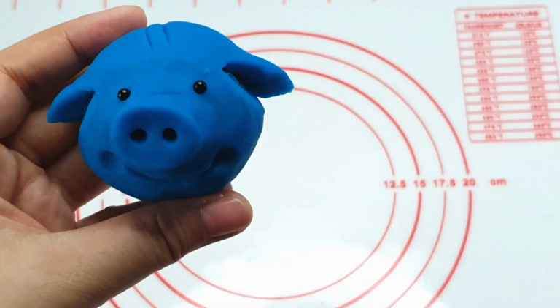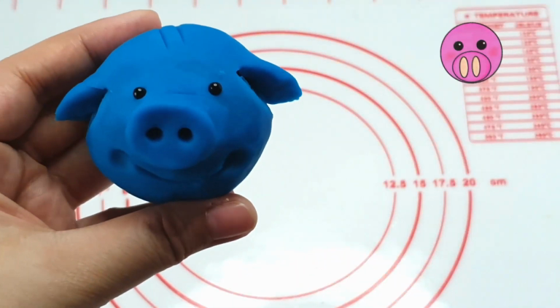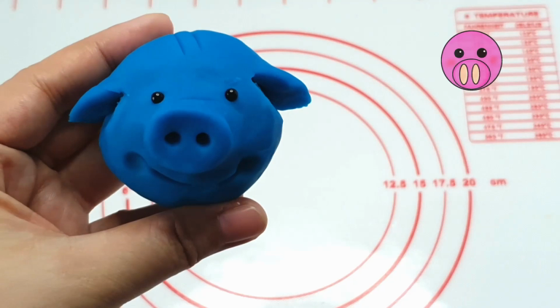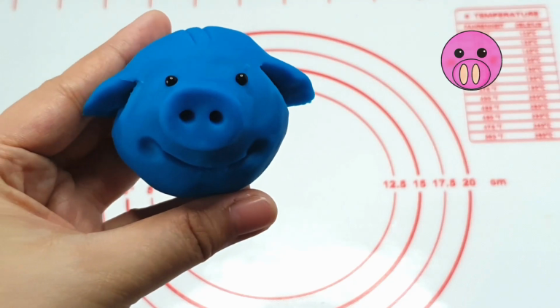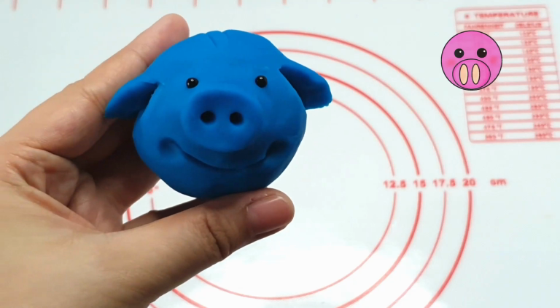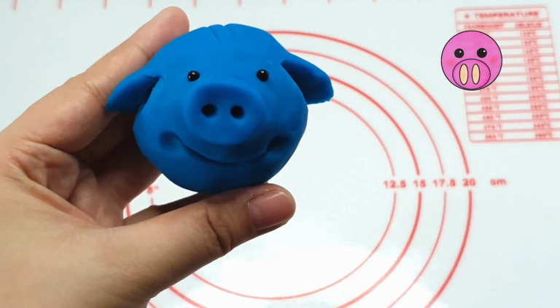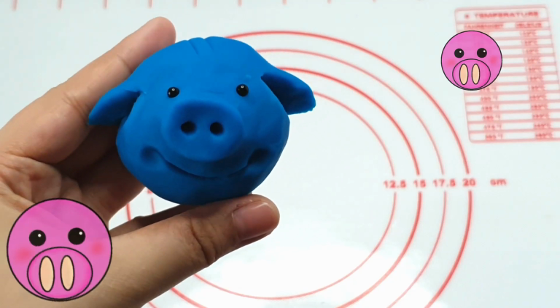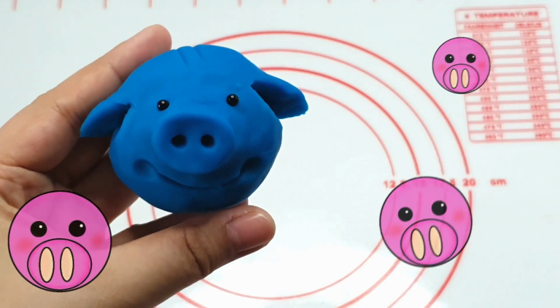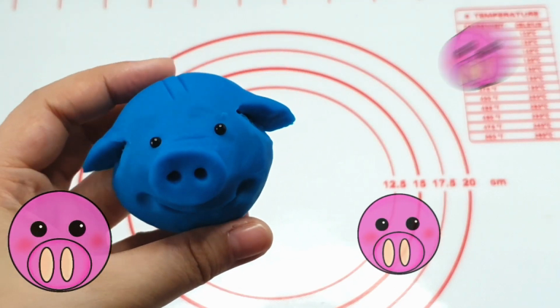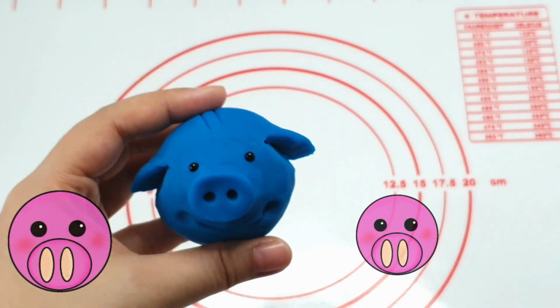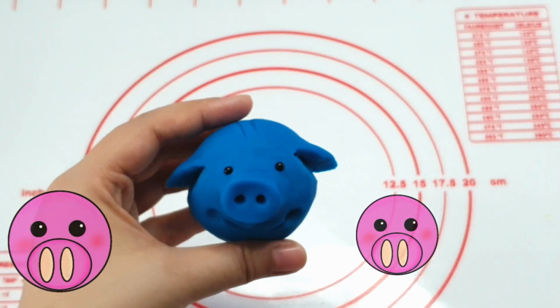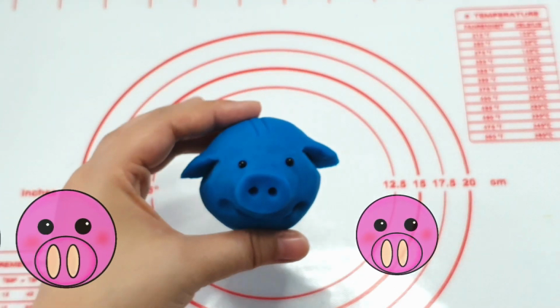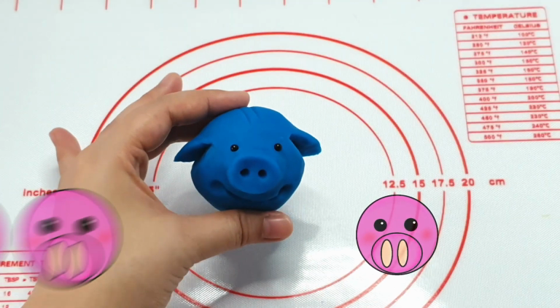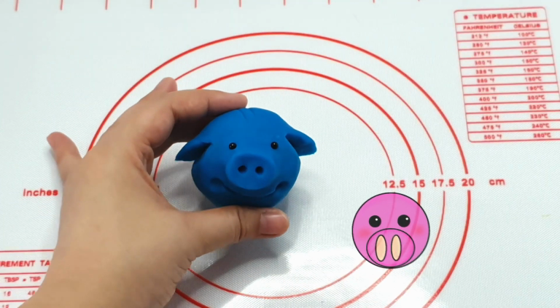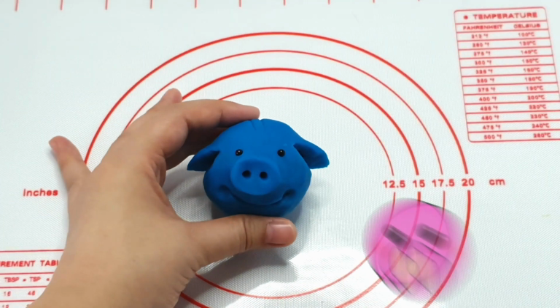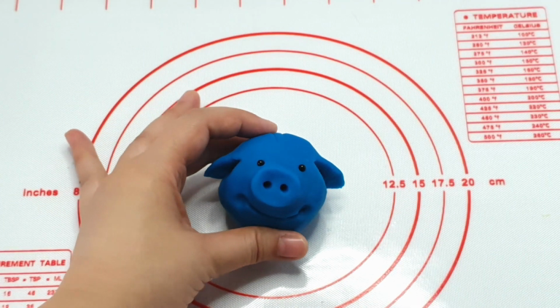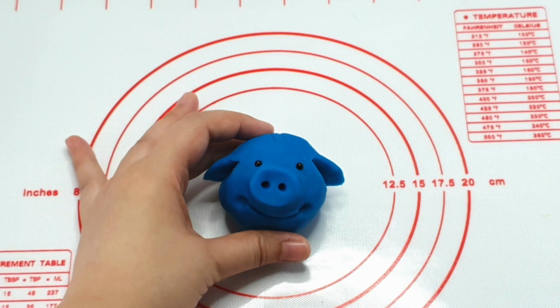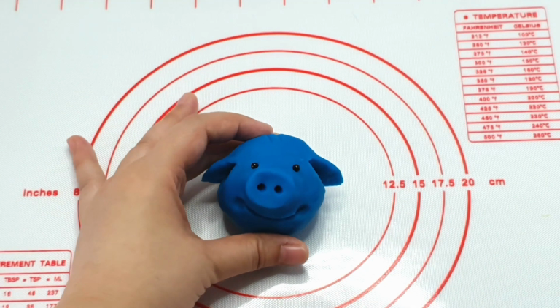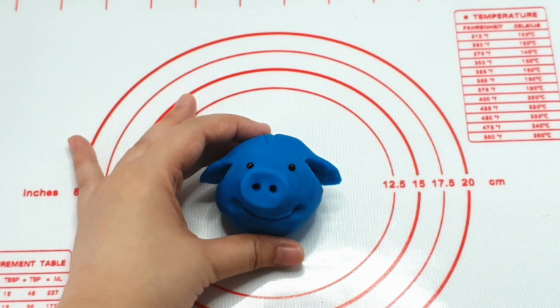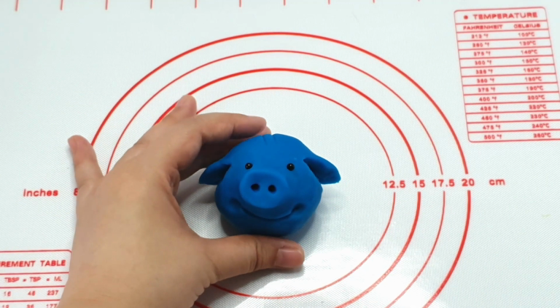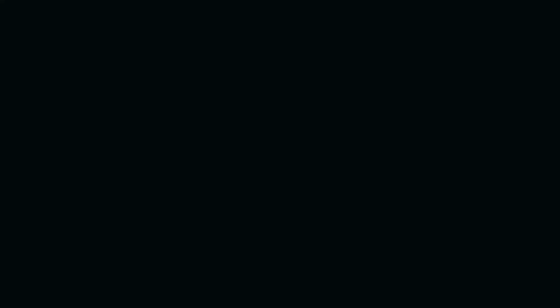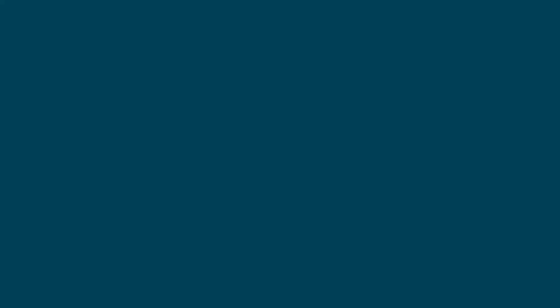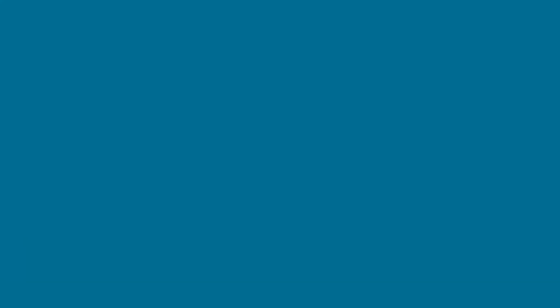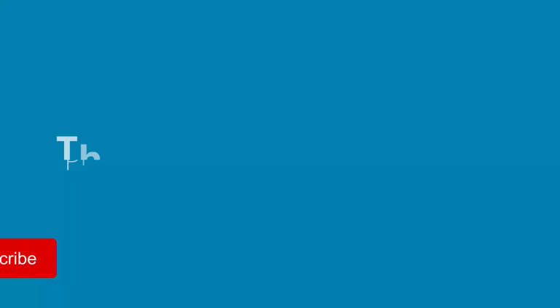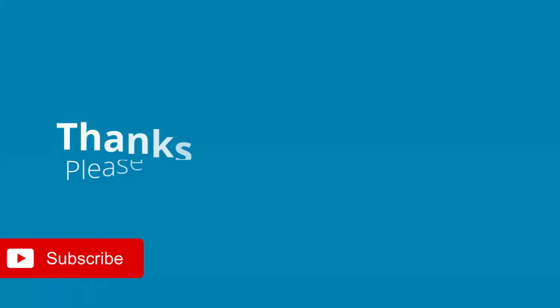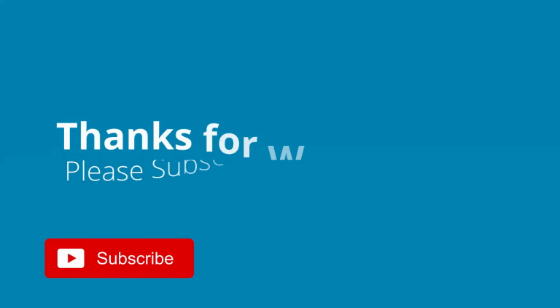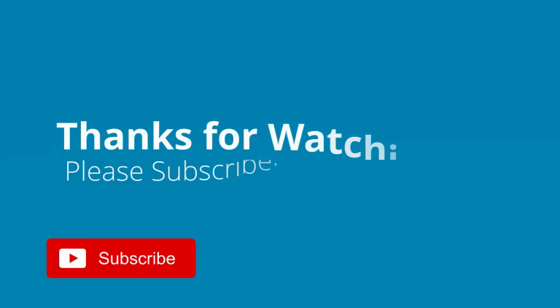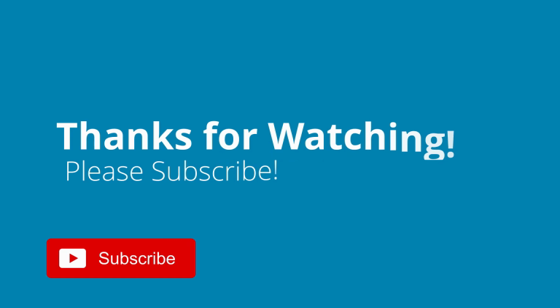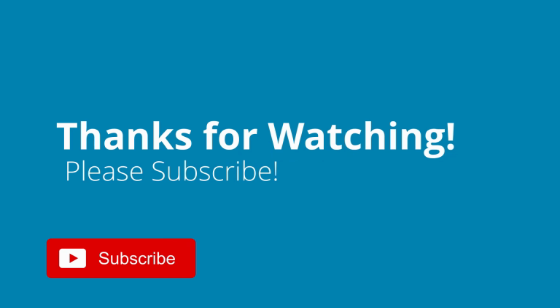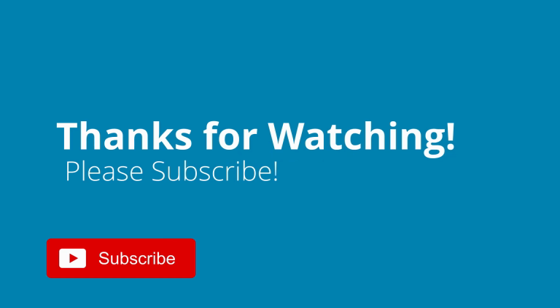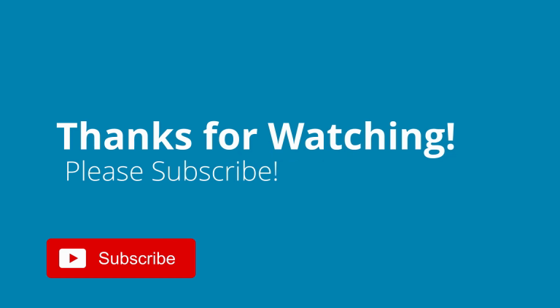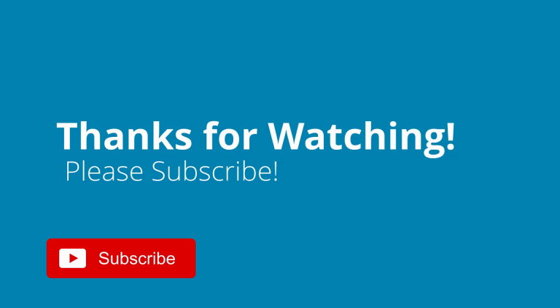I hope you enjoyed the video. Please give us a like and subscribe. Thanks for watching!